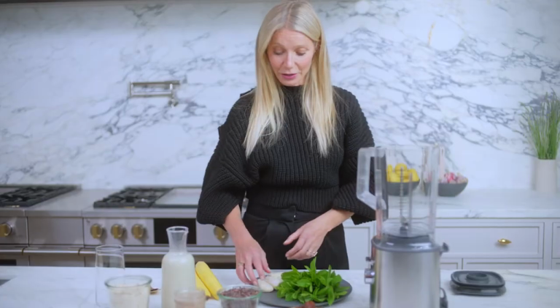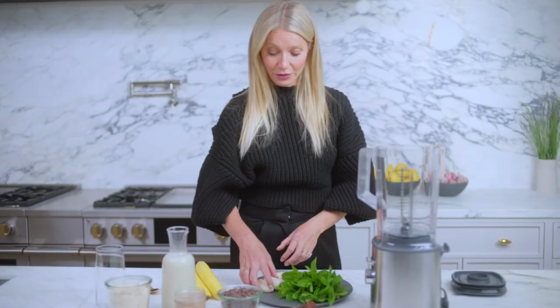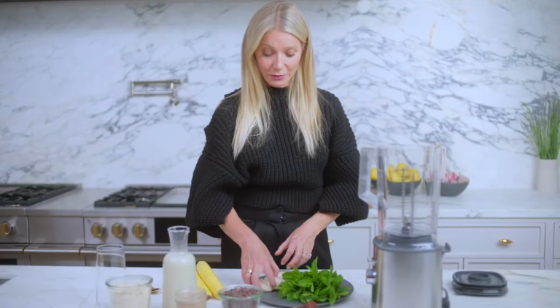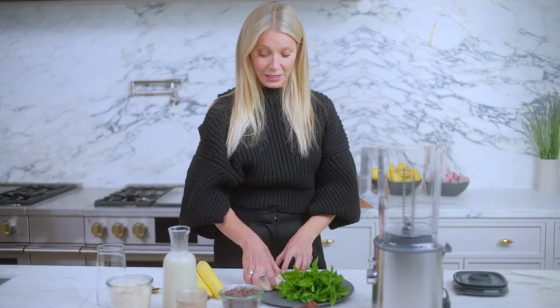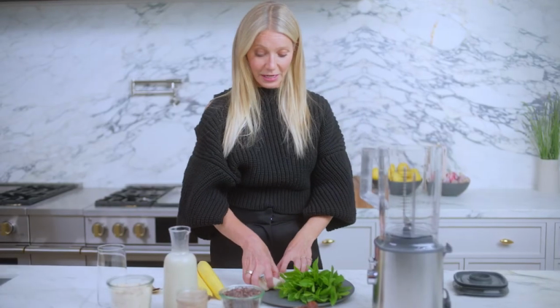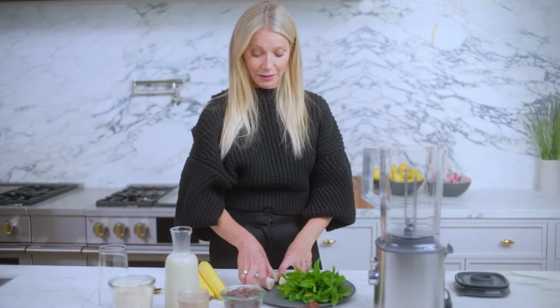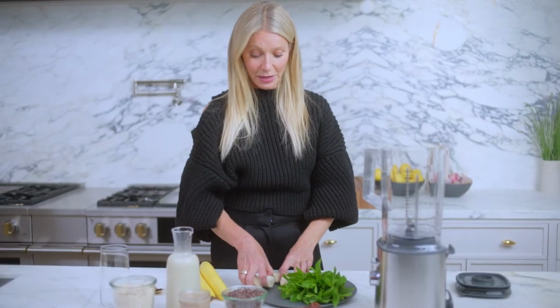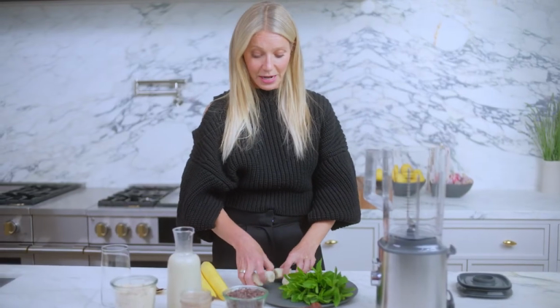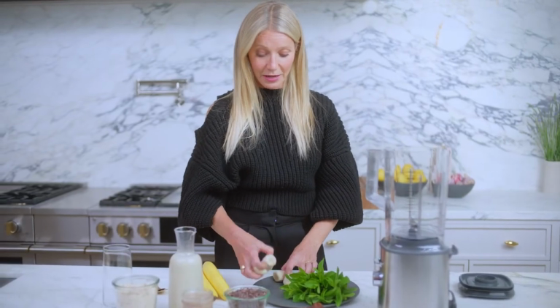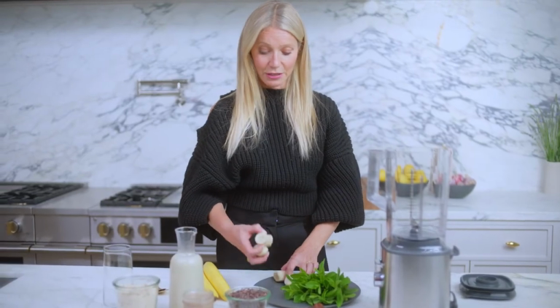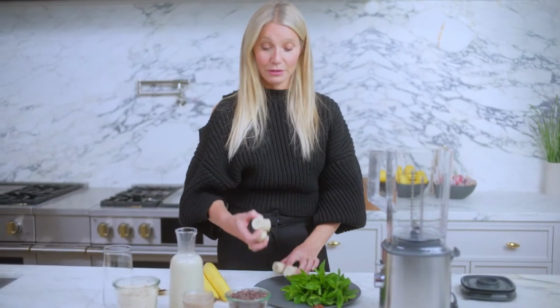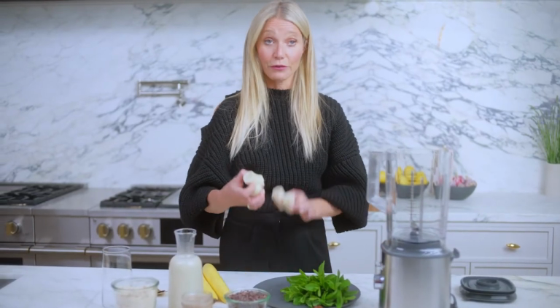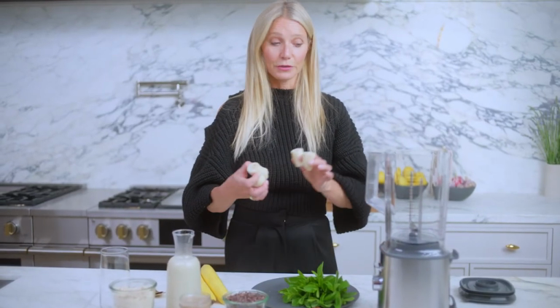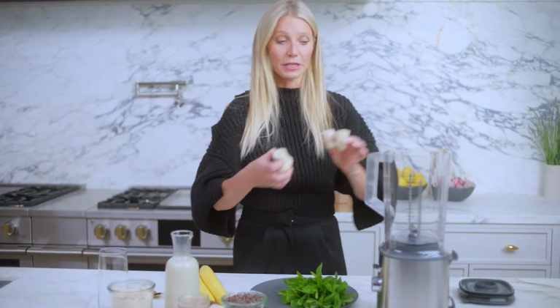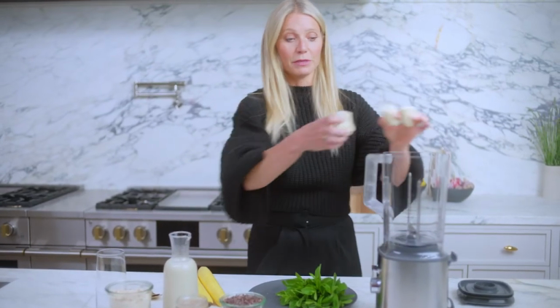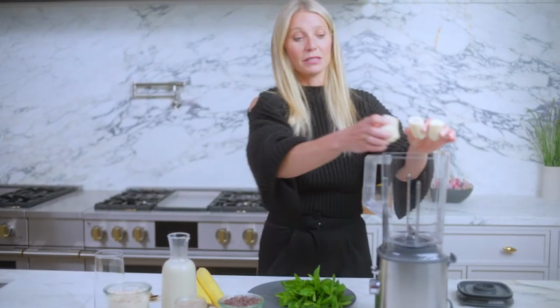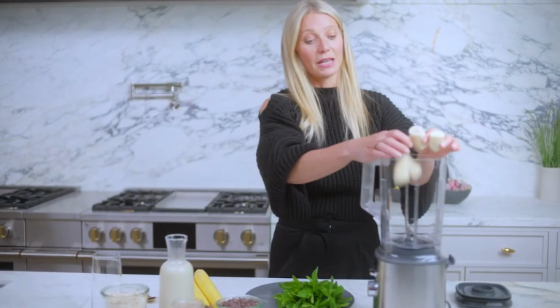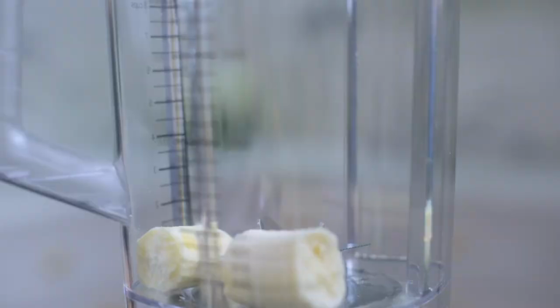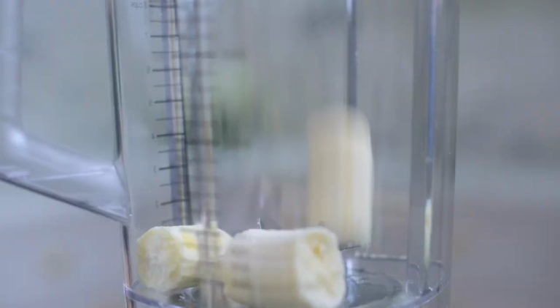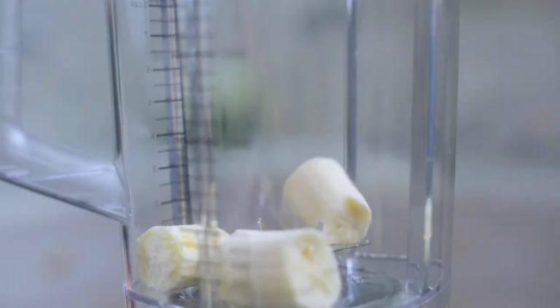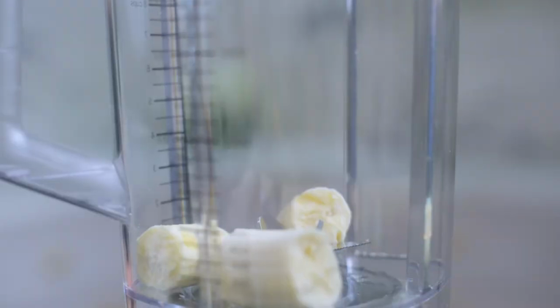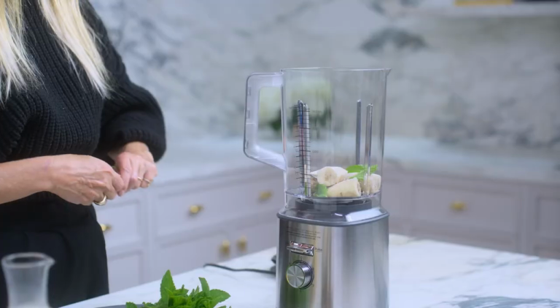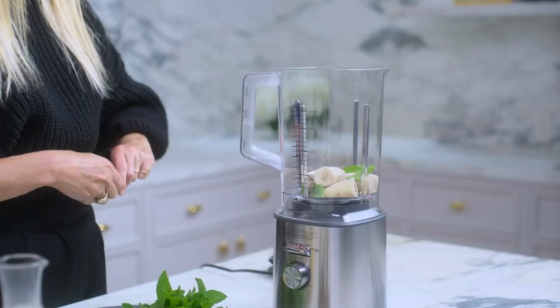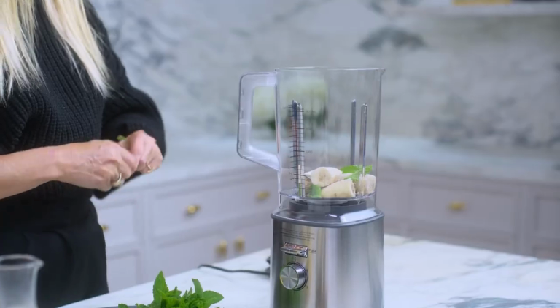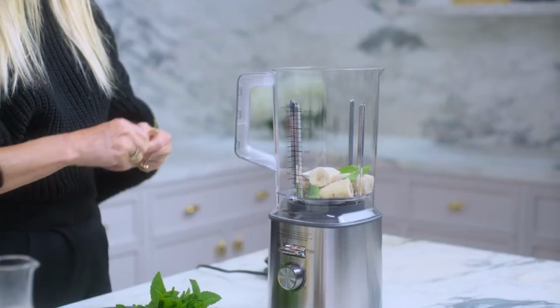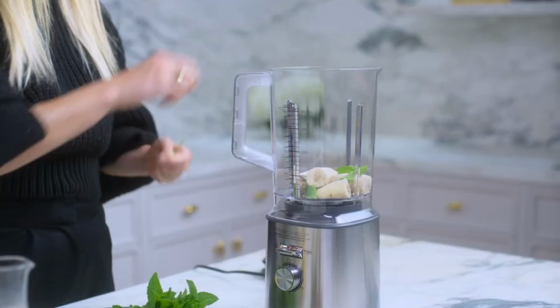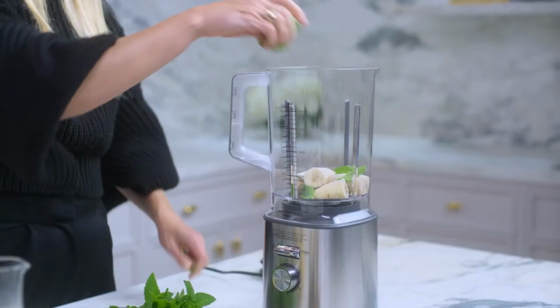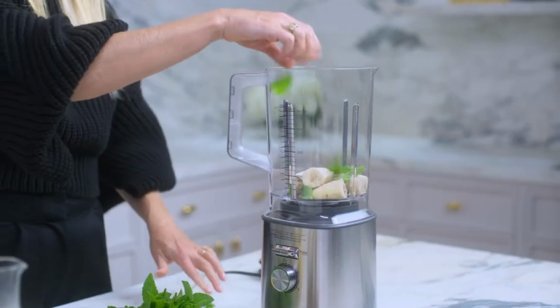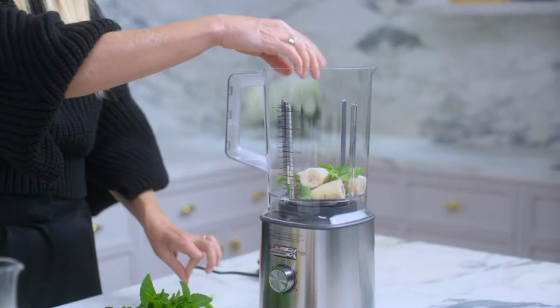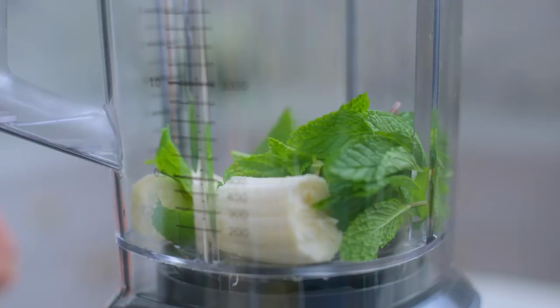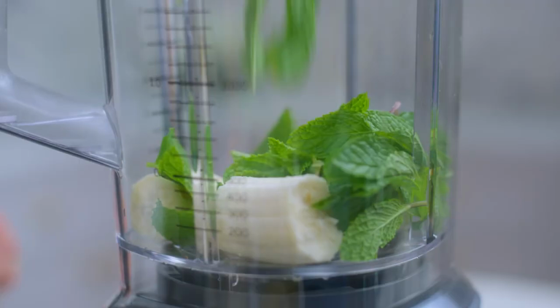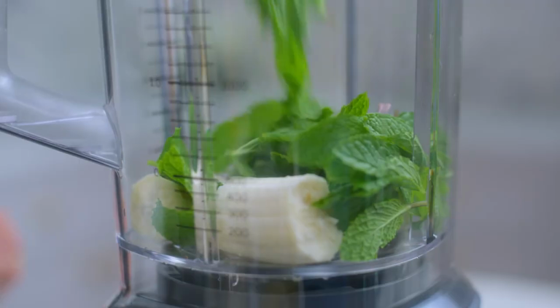All you have to do is take a banana — this one's frozen, but it doesn't have to be — and then I use a ton of mint.